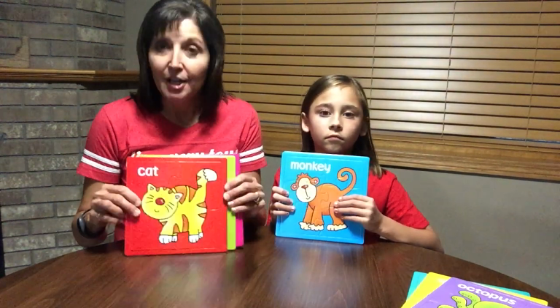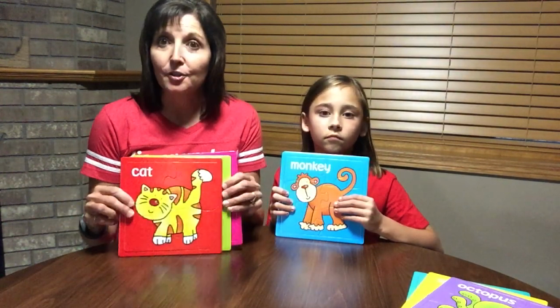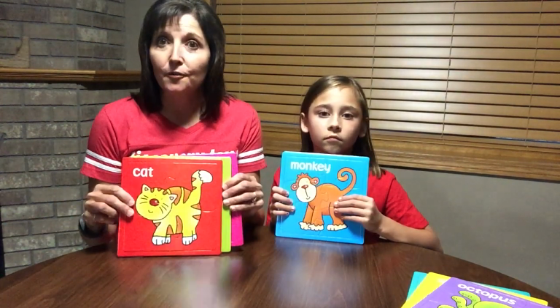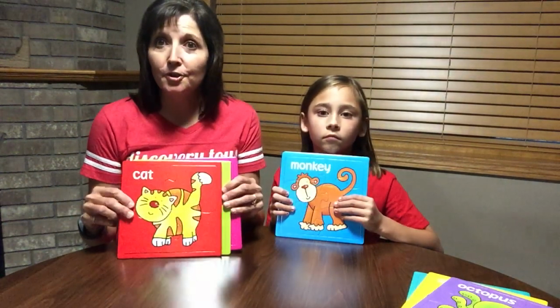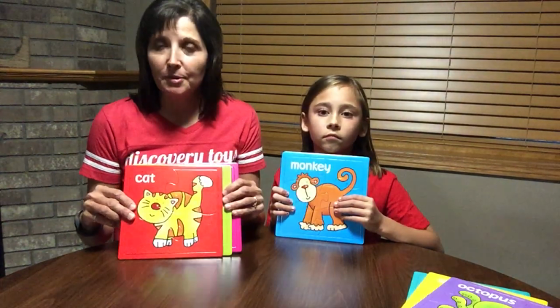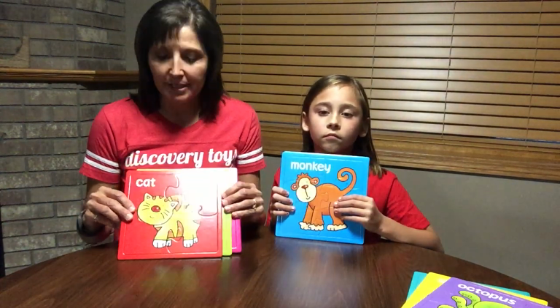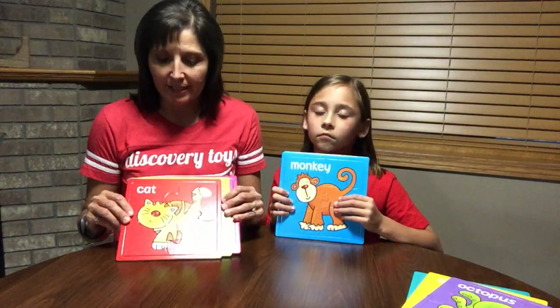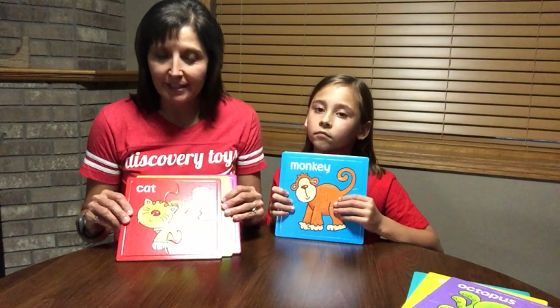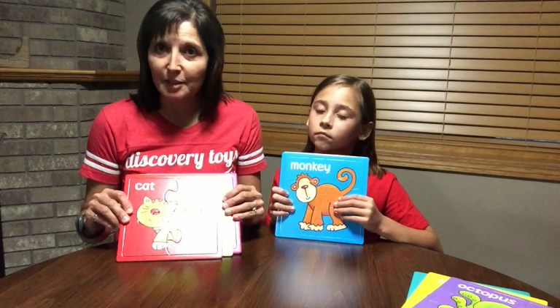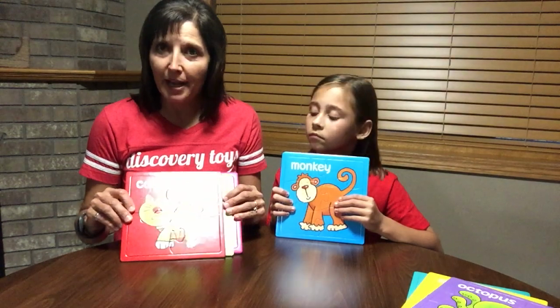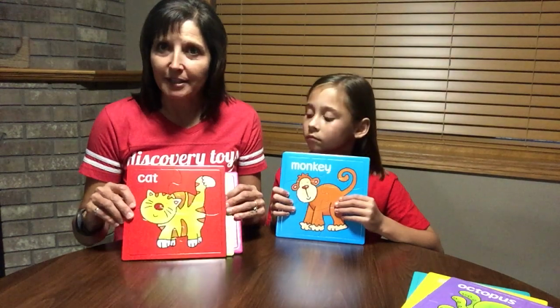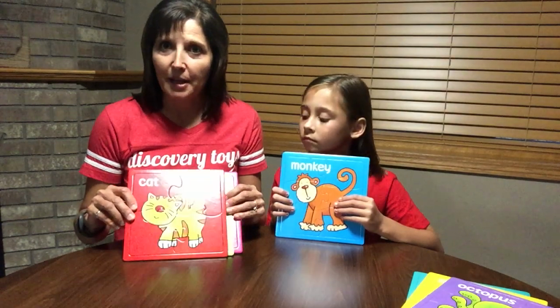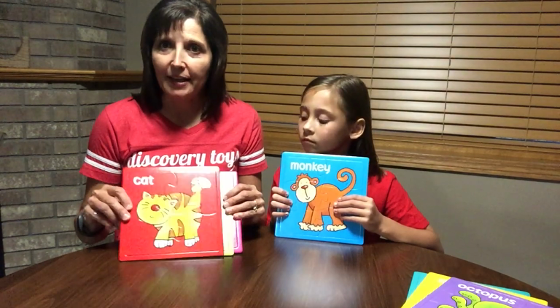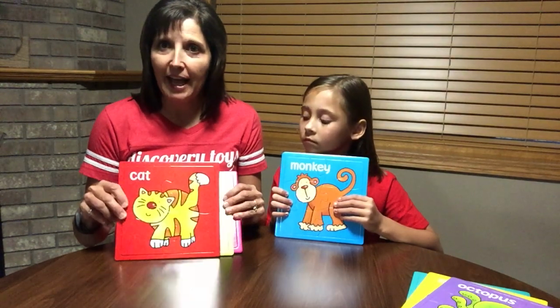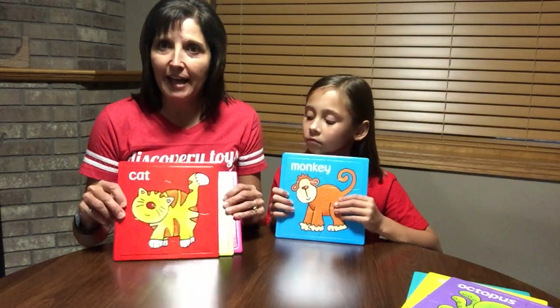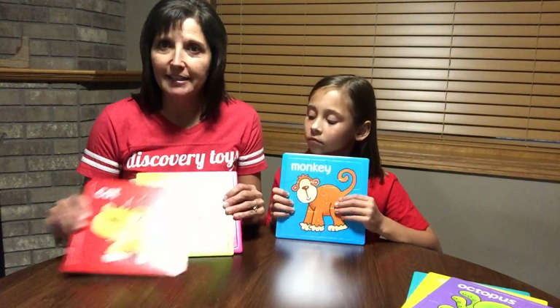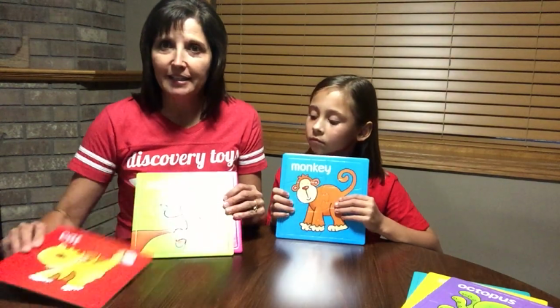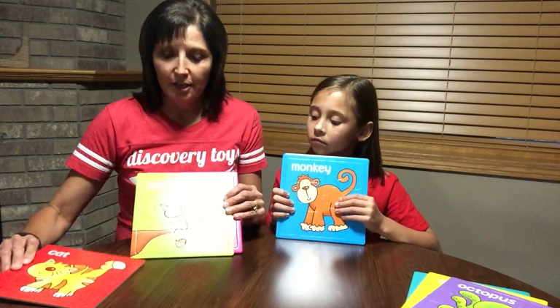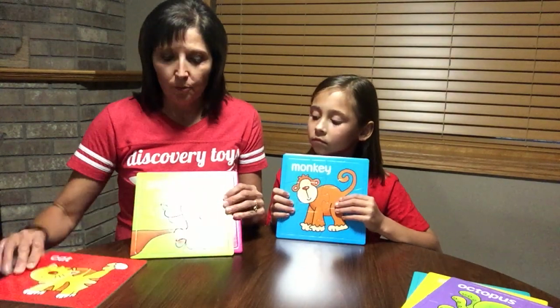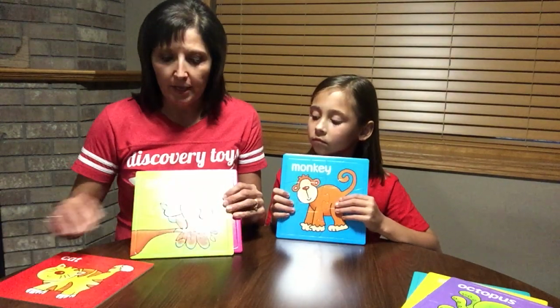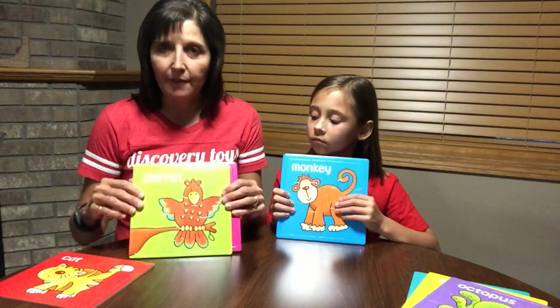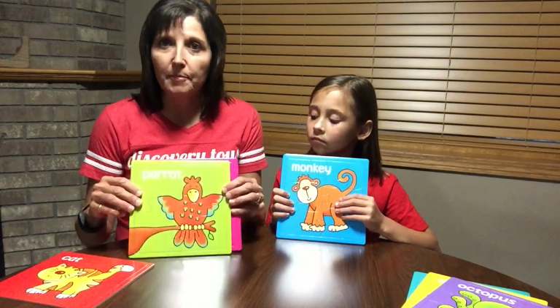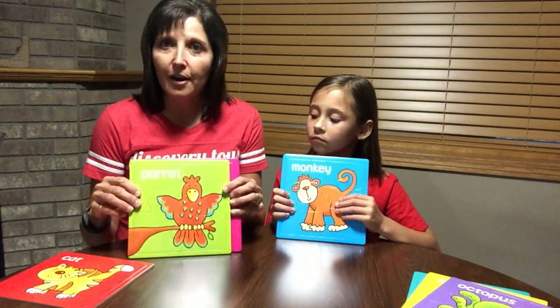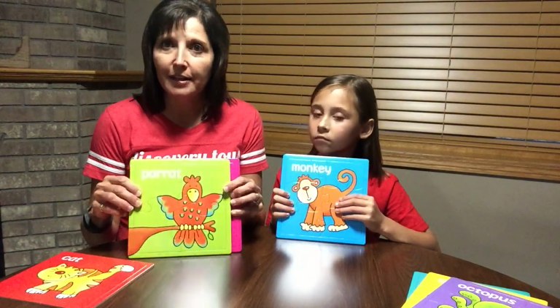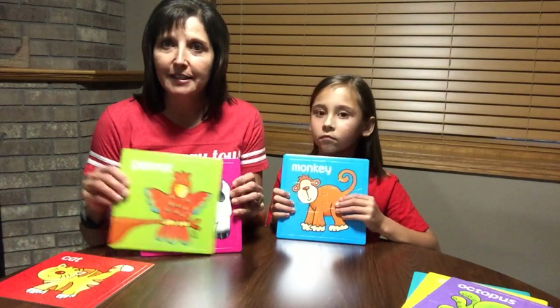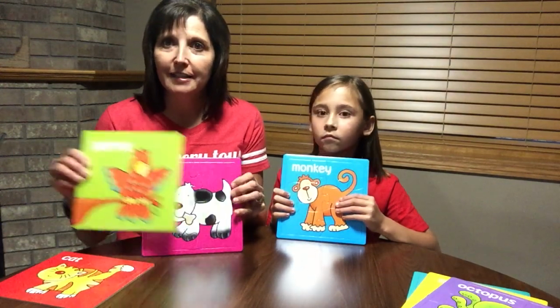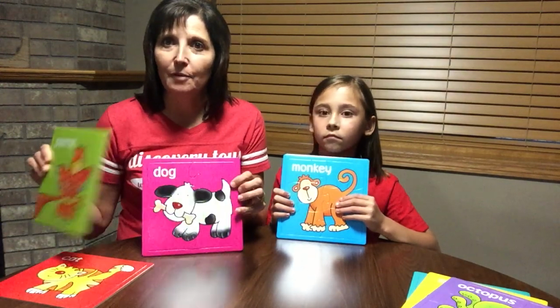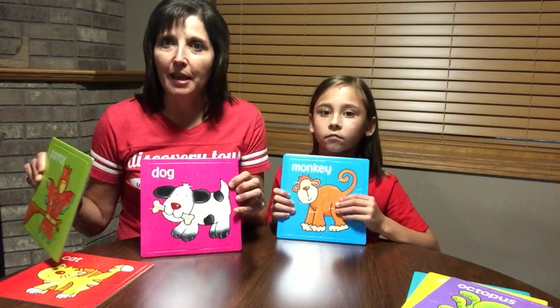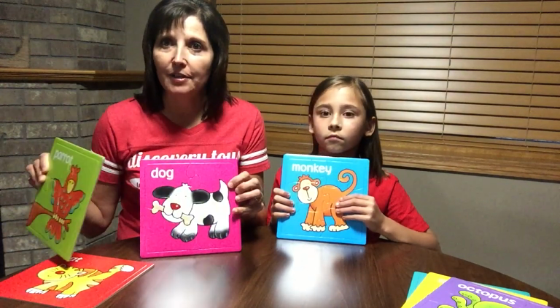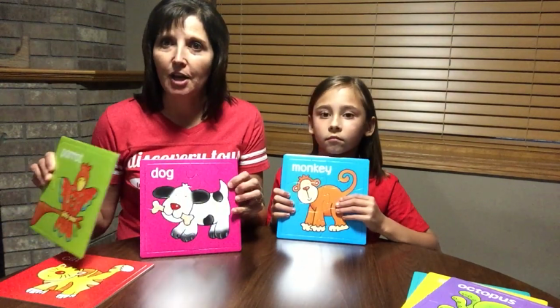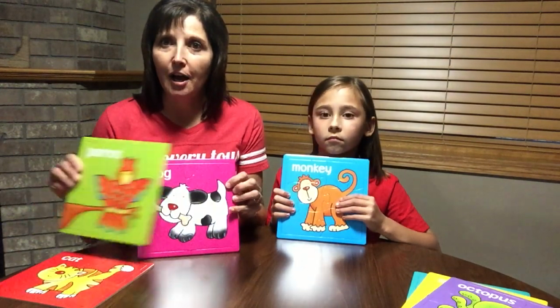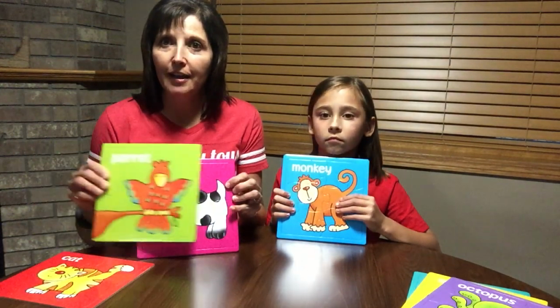The first three-piece set is pets. We have a cat, we have a parrot, and we have a dog.